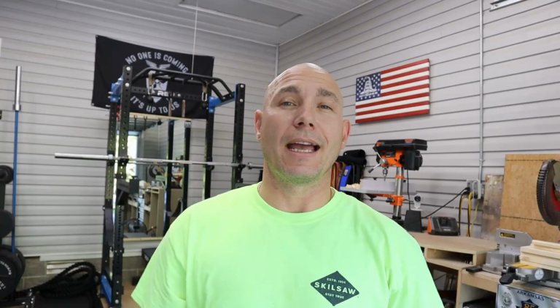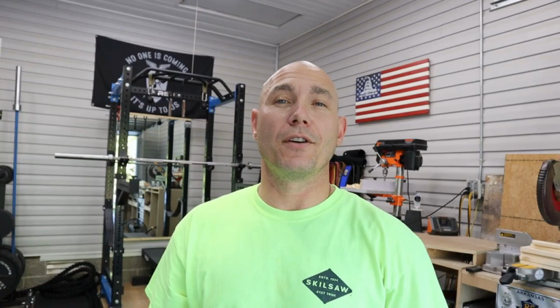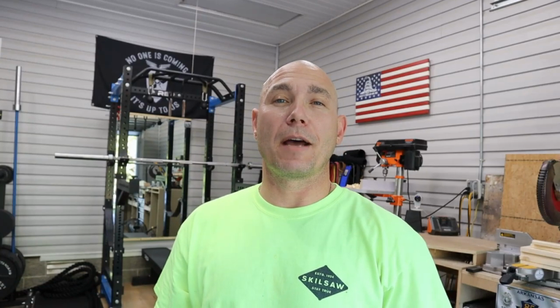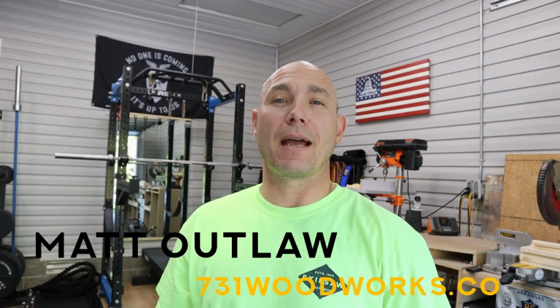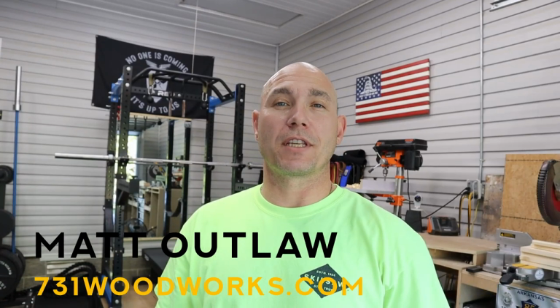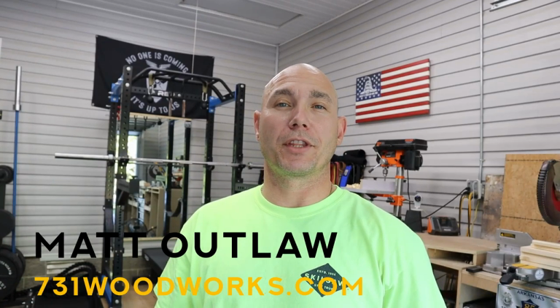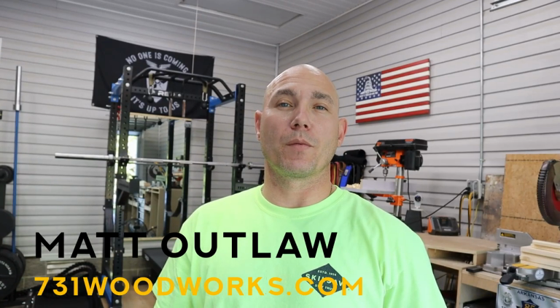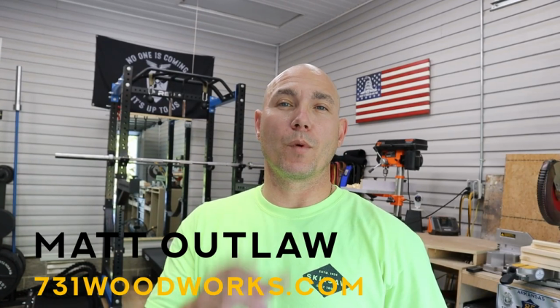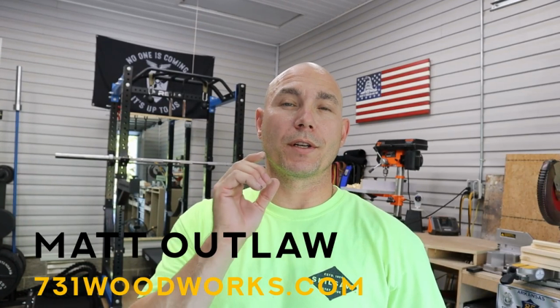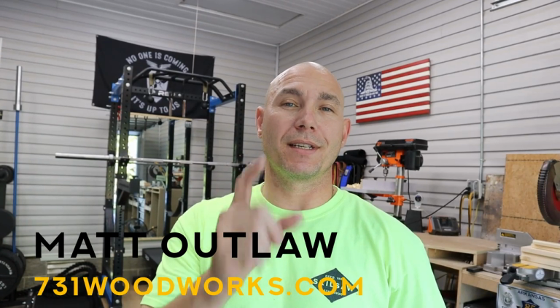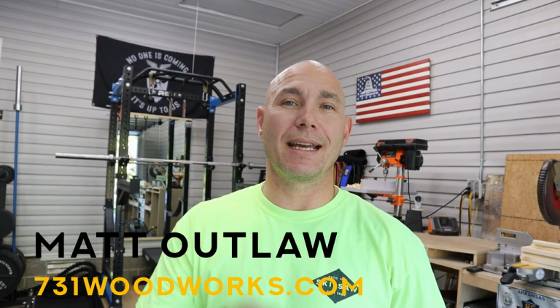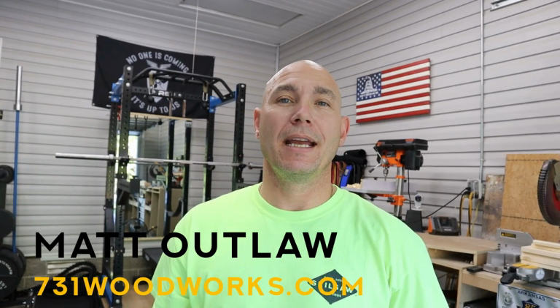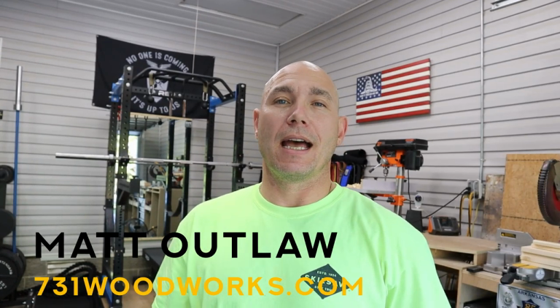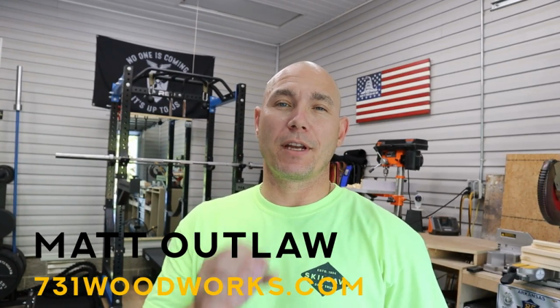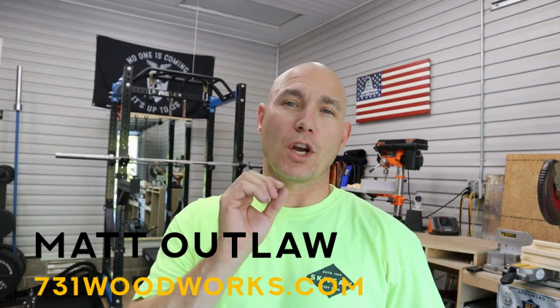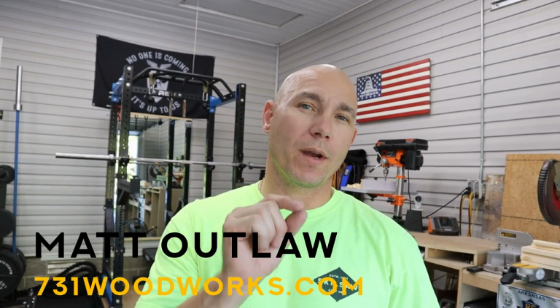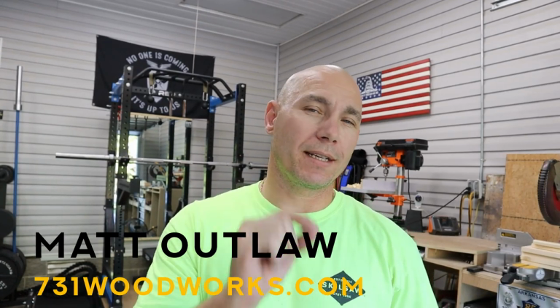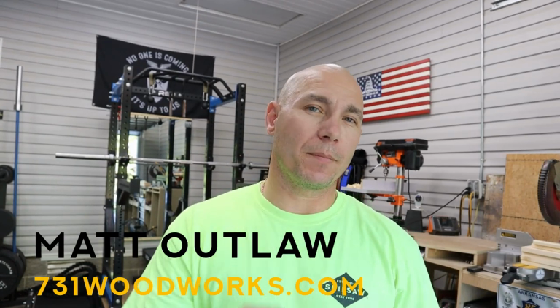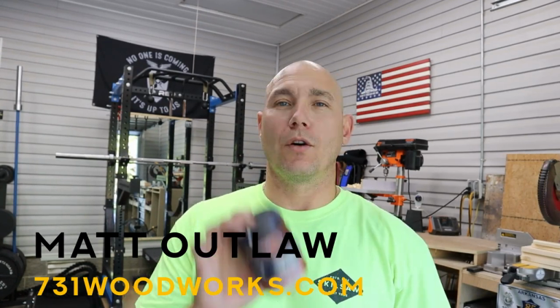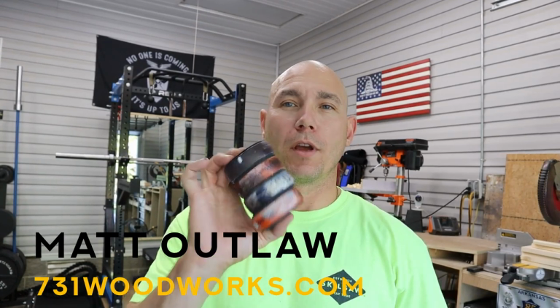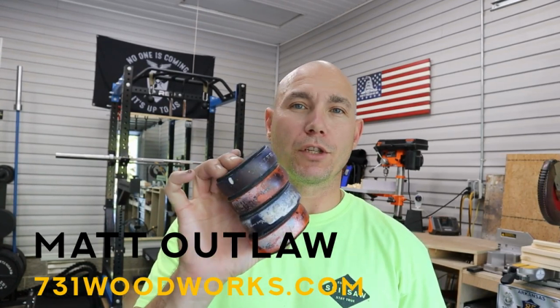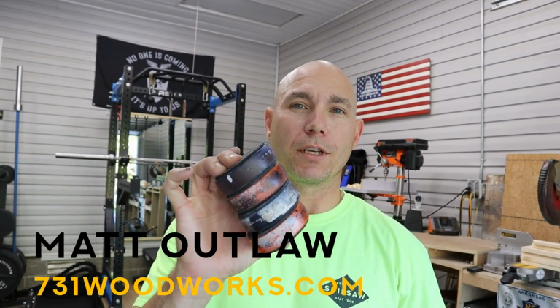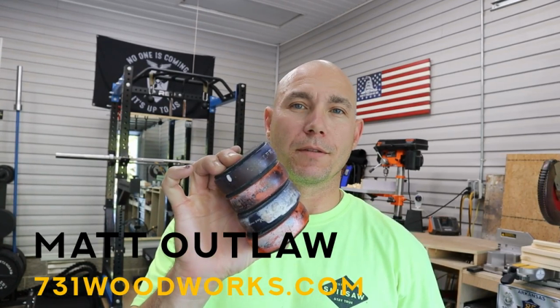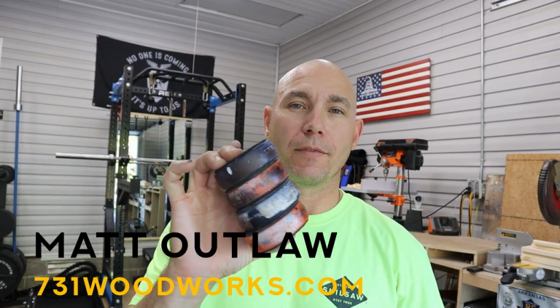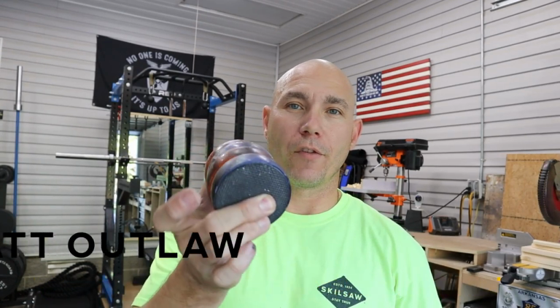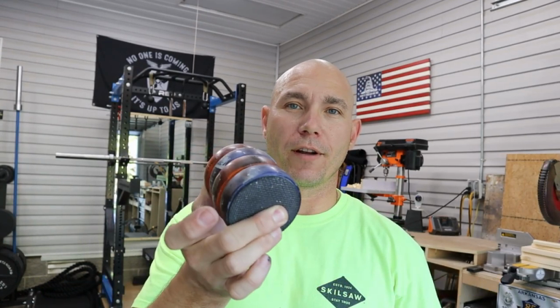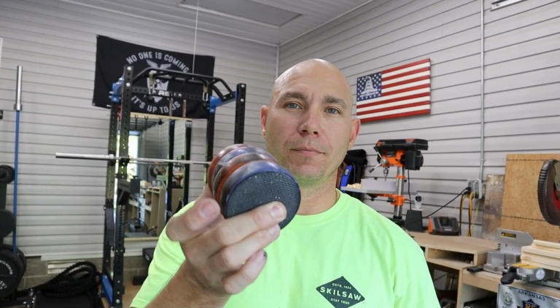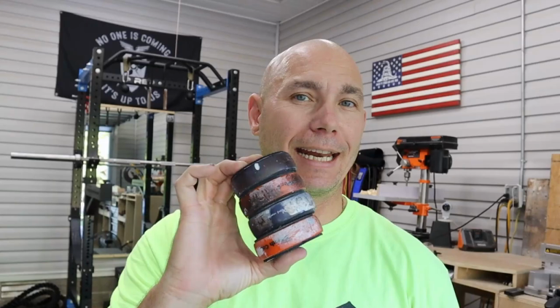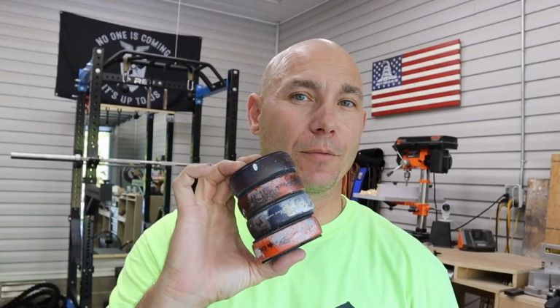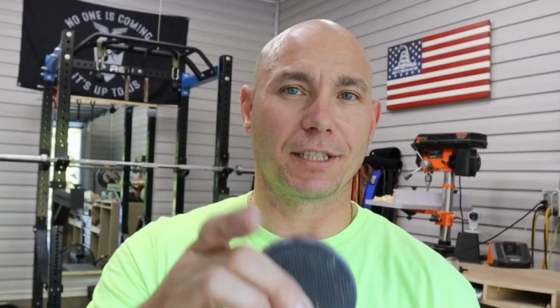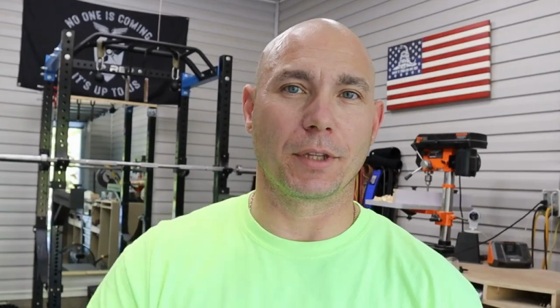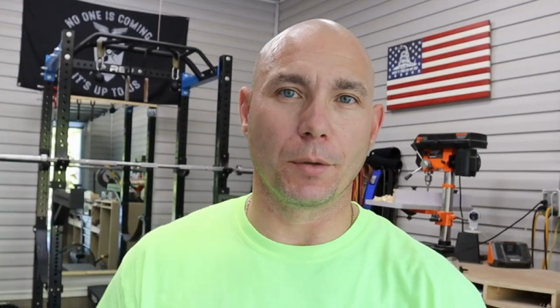How you doing? I'm Matt with 731 Woodworks. Today I'm going to give you a quick tip on bench cookies. Have you ever heard of them? Can't eat them. Let's see what they do.